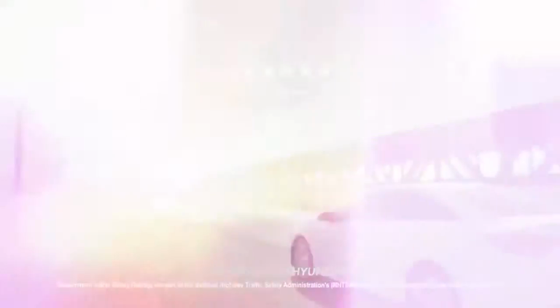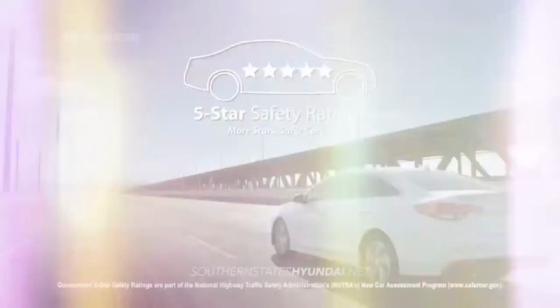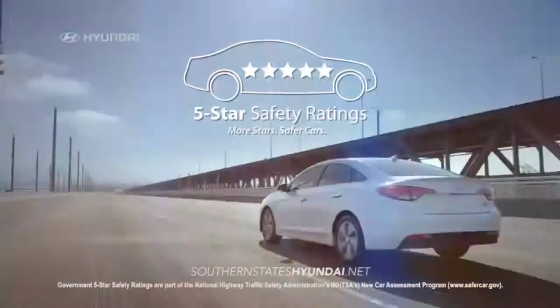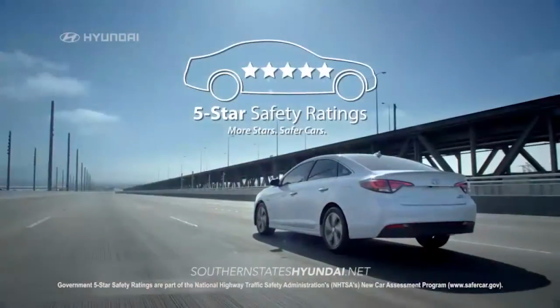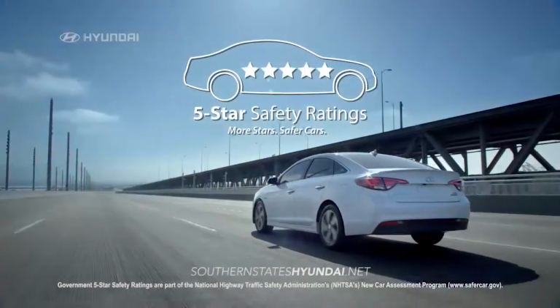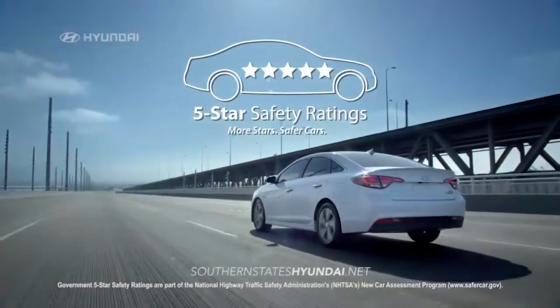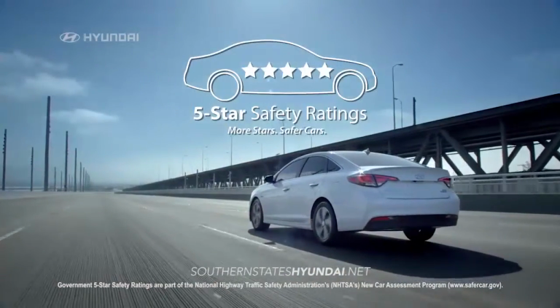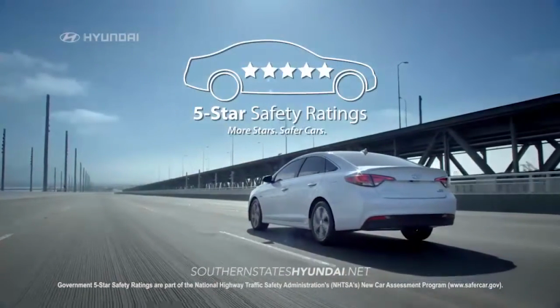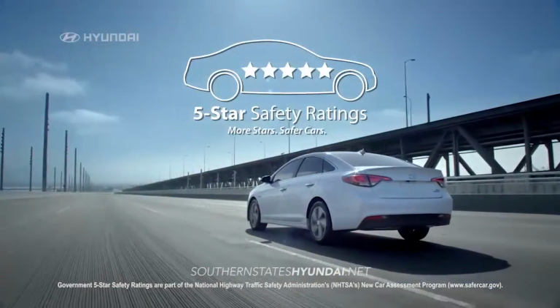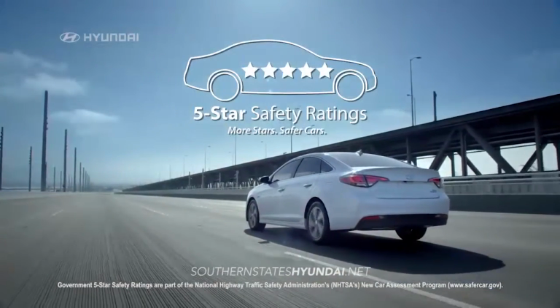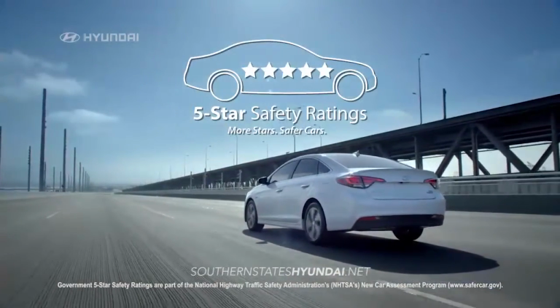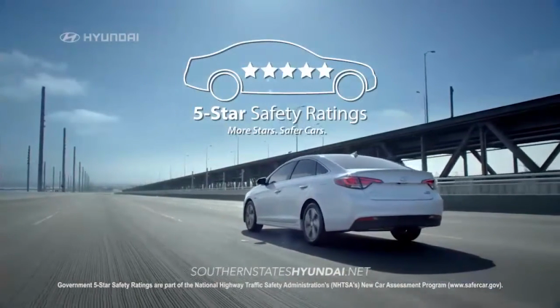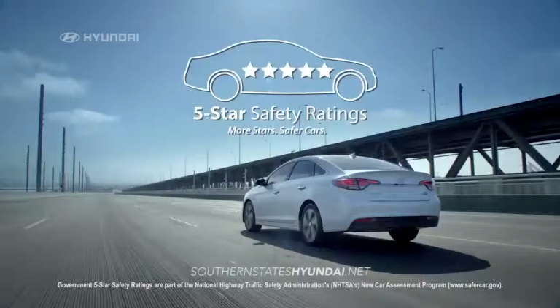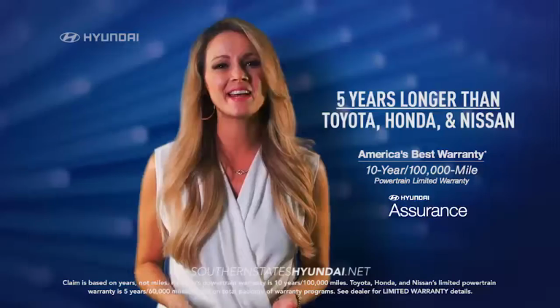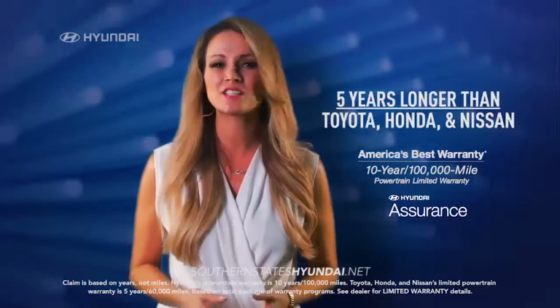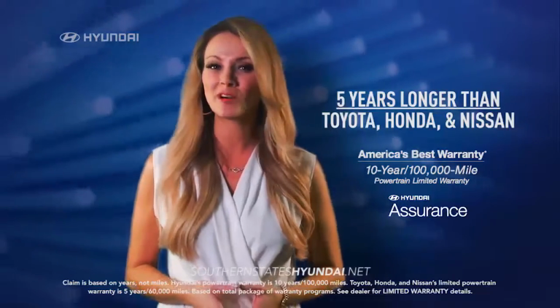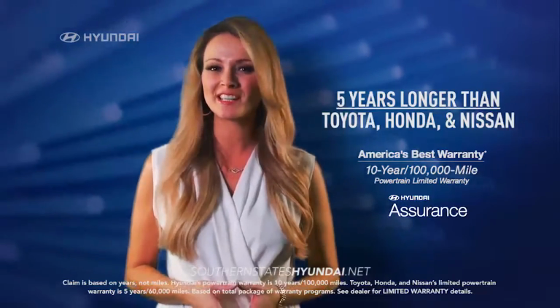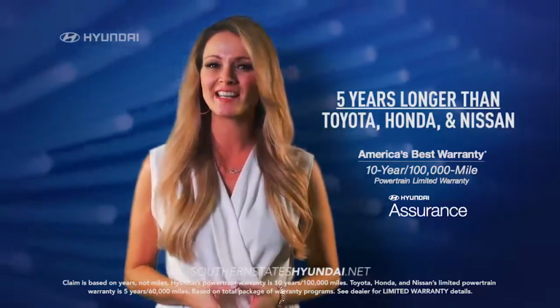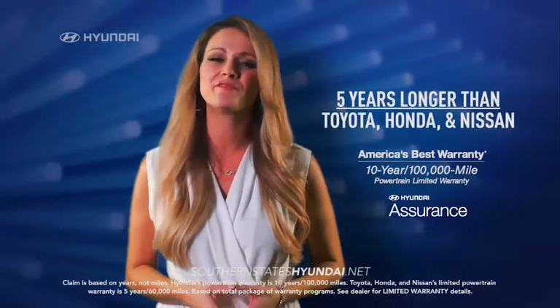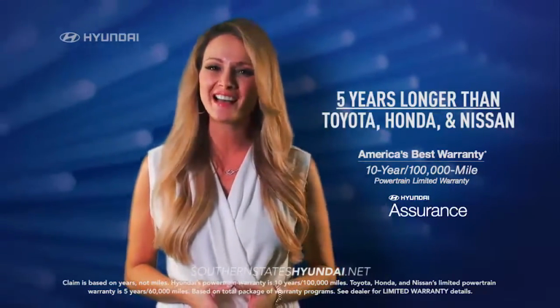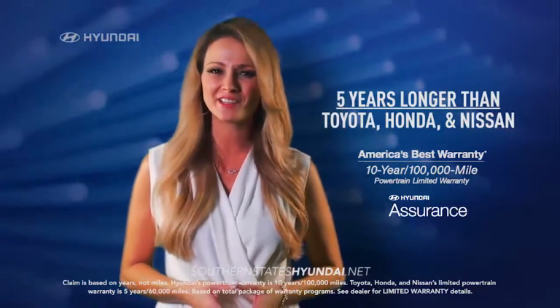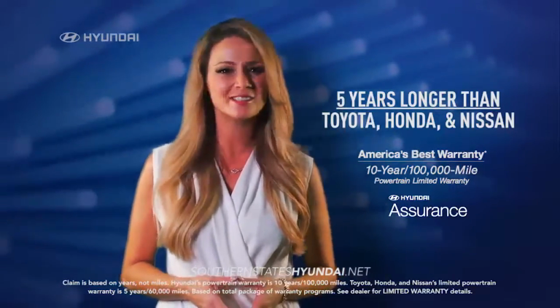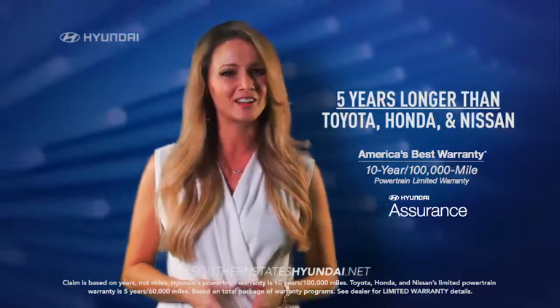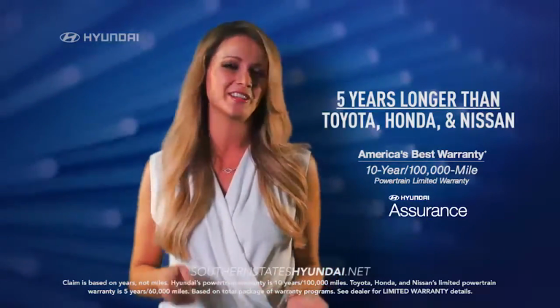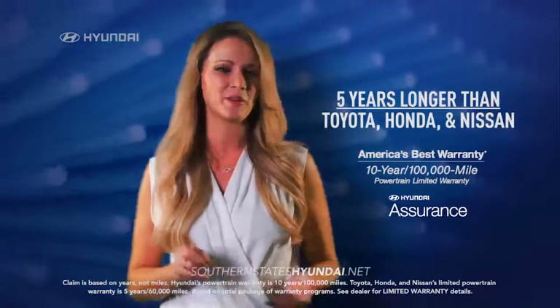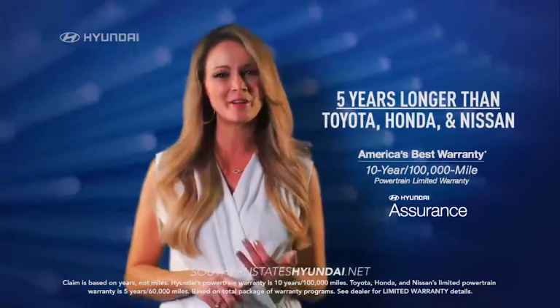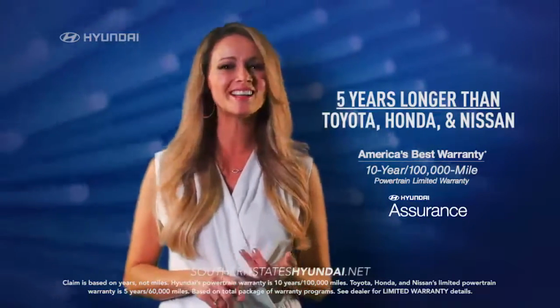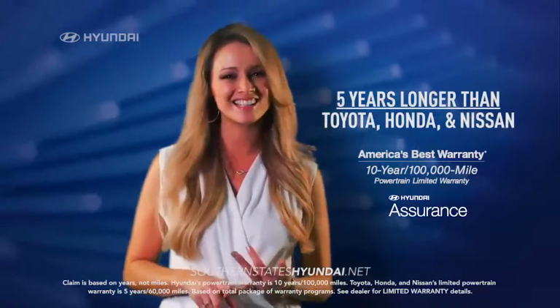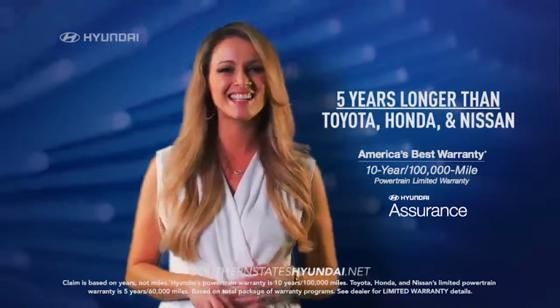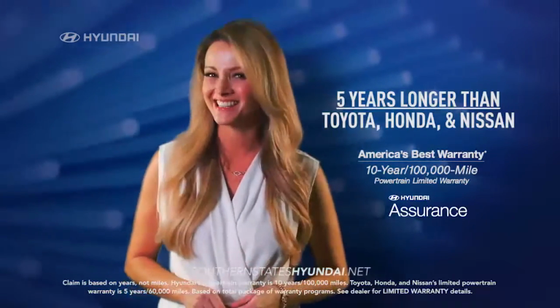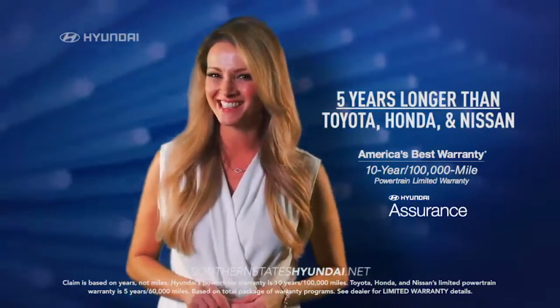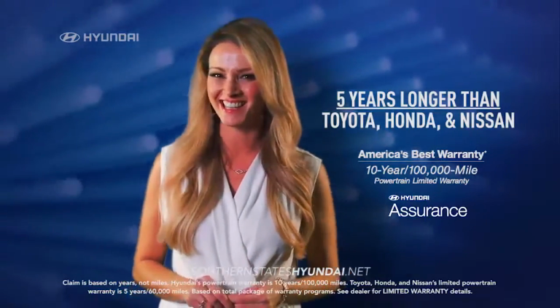It also earned a 5-star safety rating. Plus, Sonata's warranty is 5 years longer than Toyota, Honda, and Nissan.